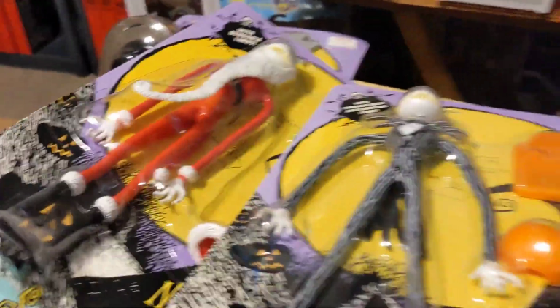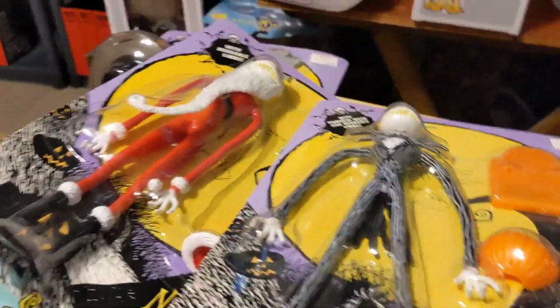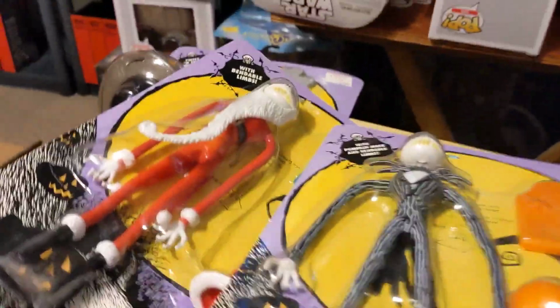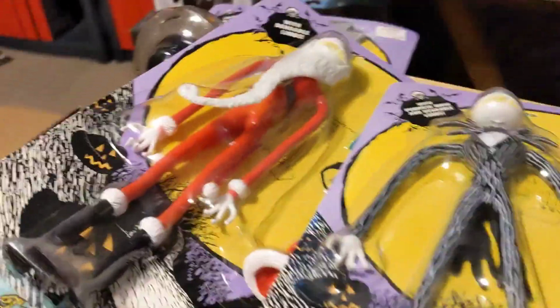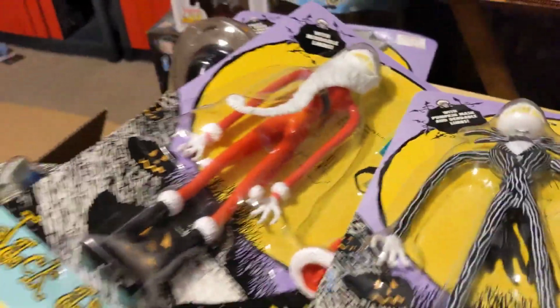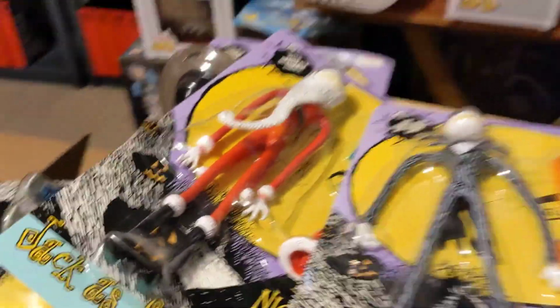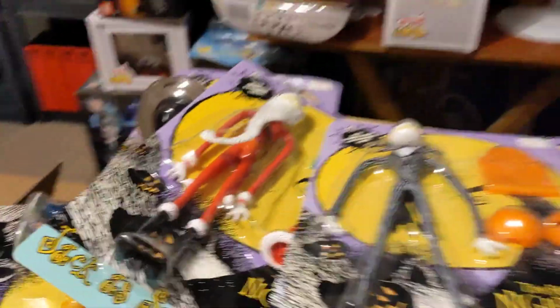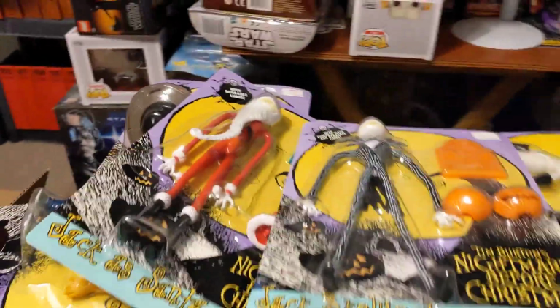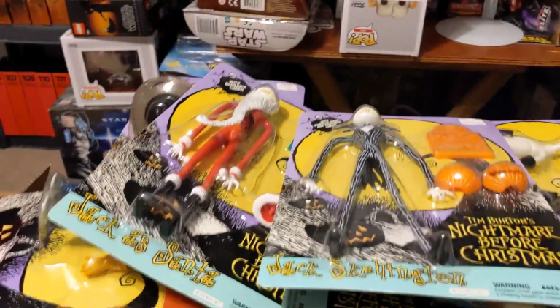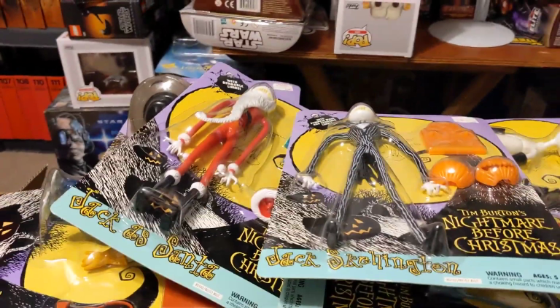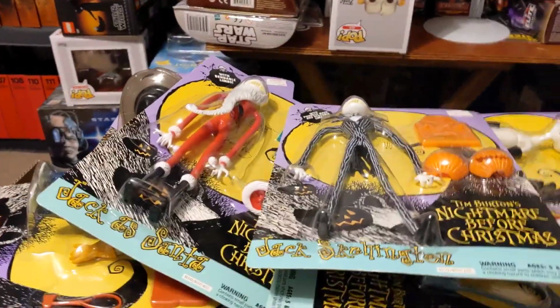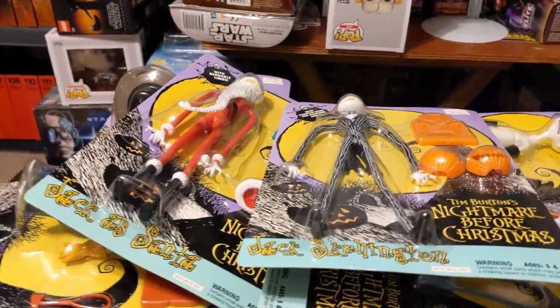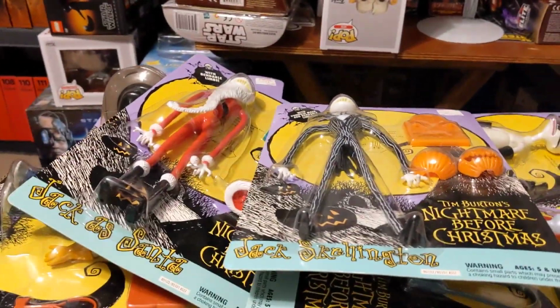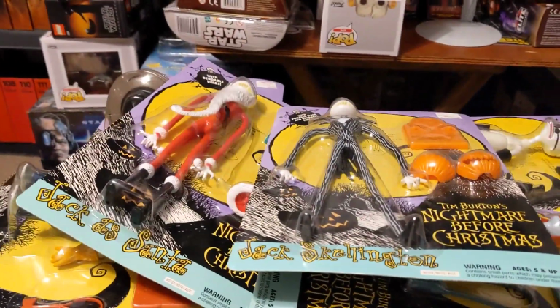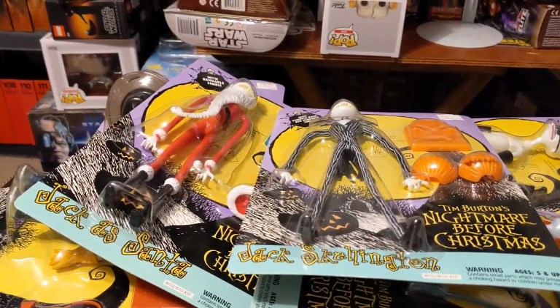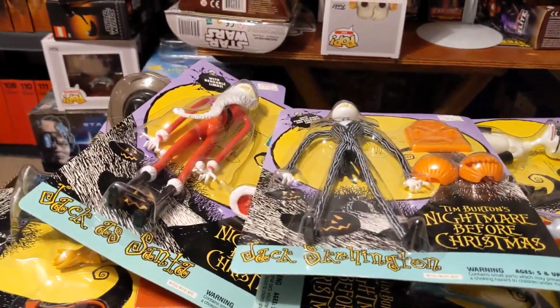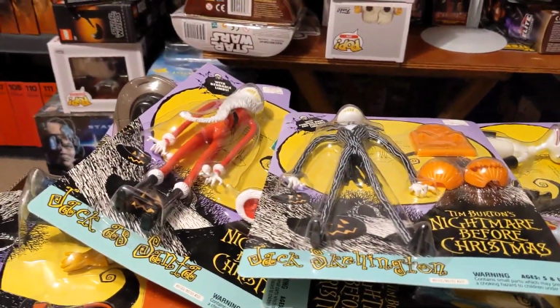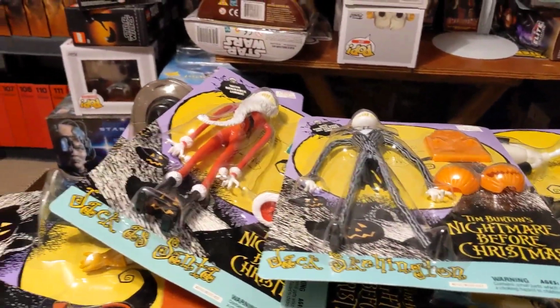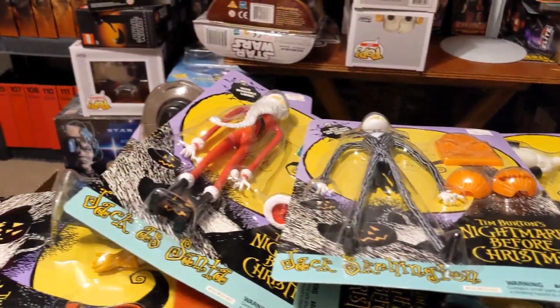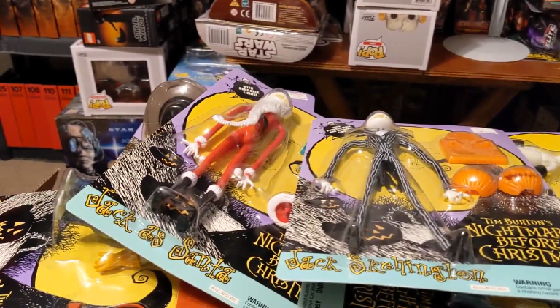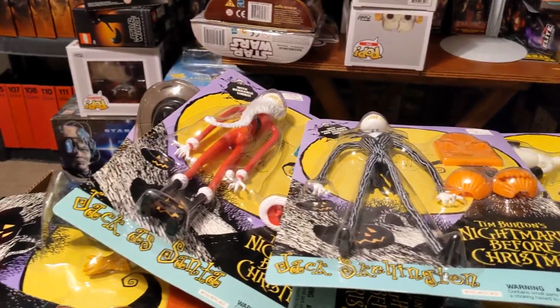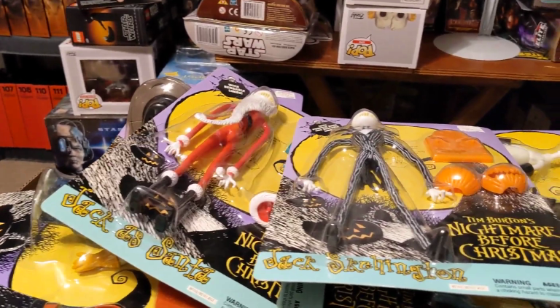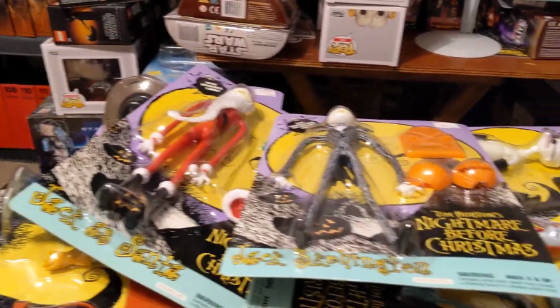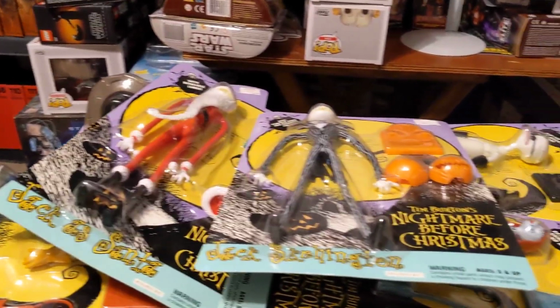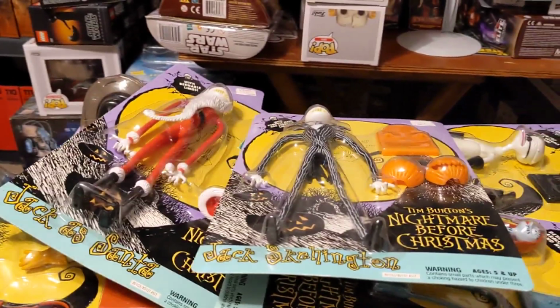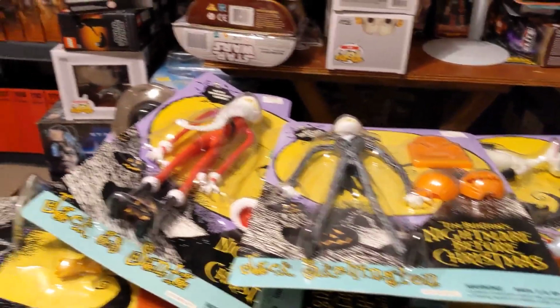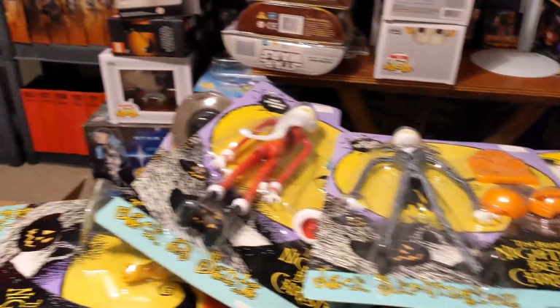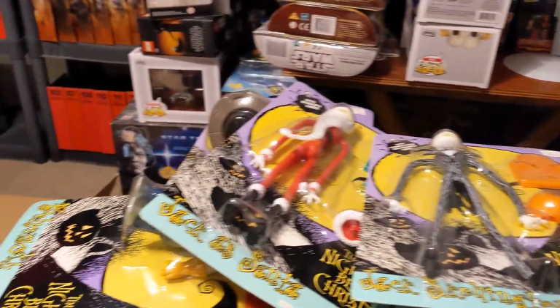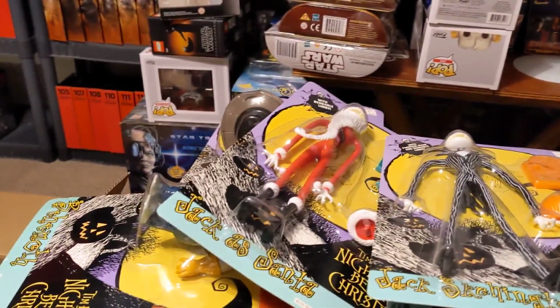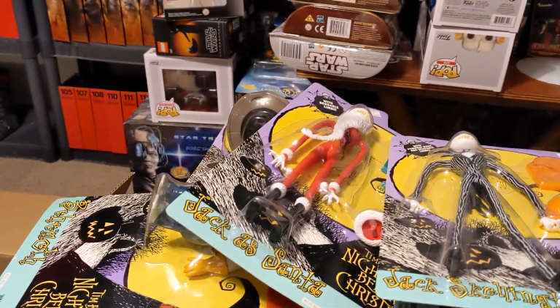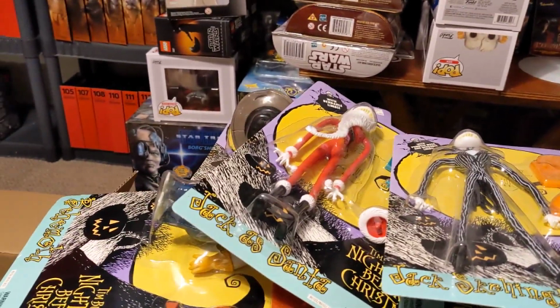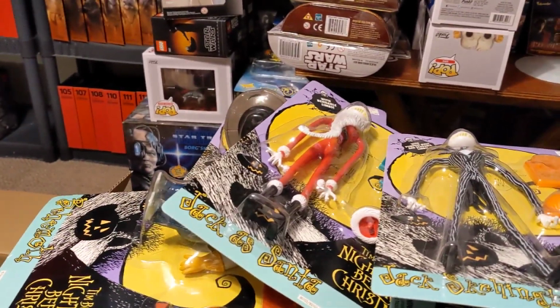So those are the figures. They're all pretty large, actually. I've got a ton of other stuff for Nightmare, but this is just about the Hasbro things.